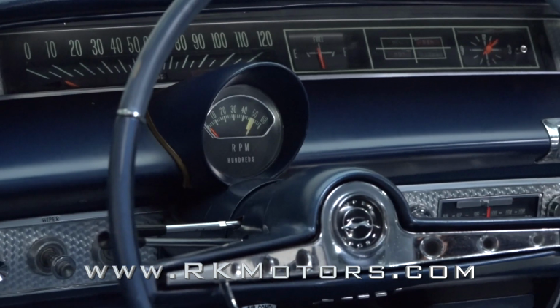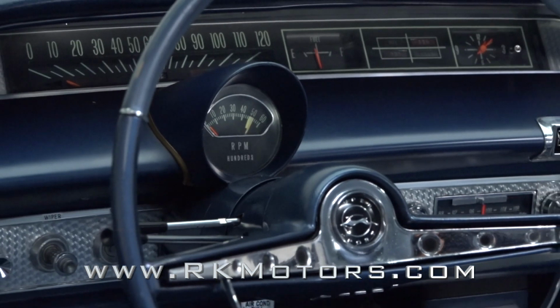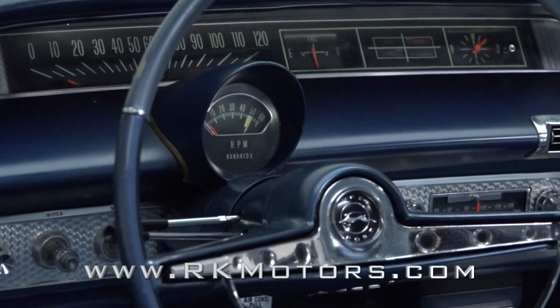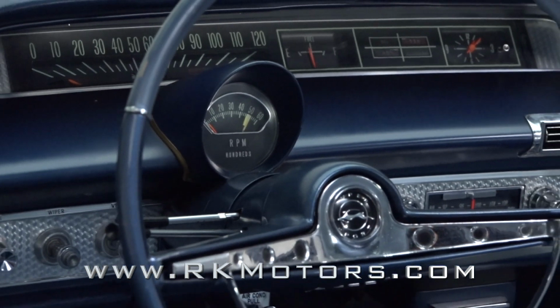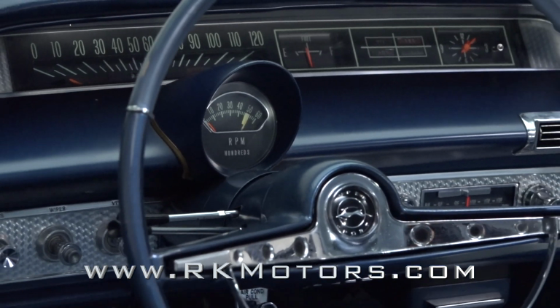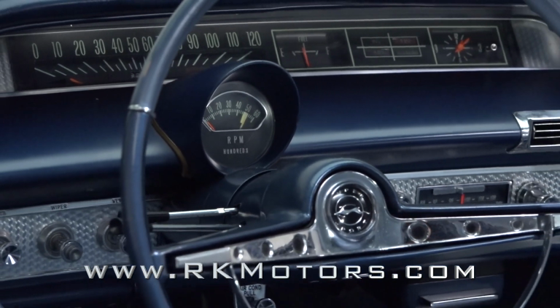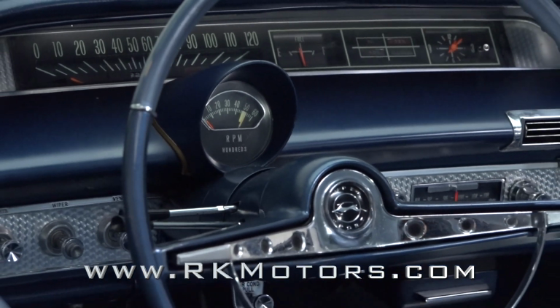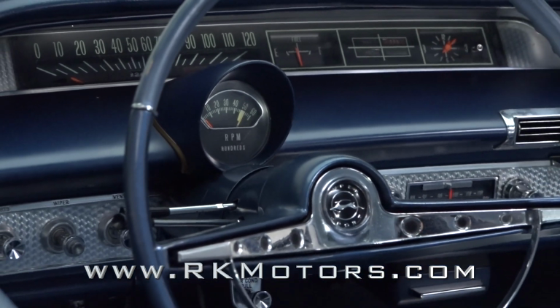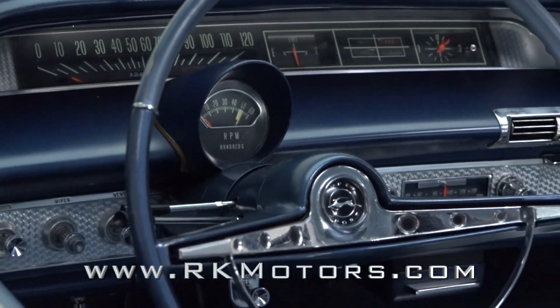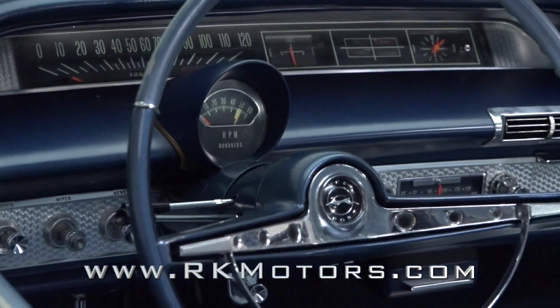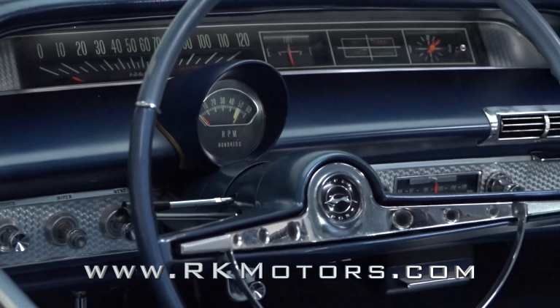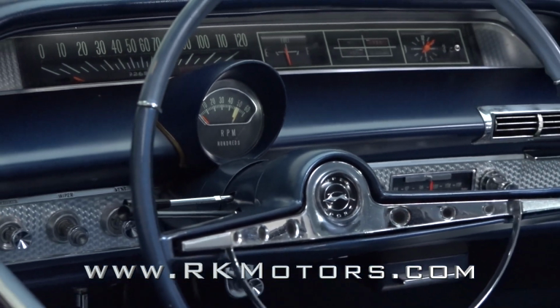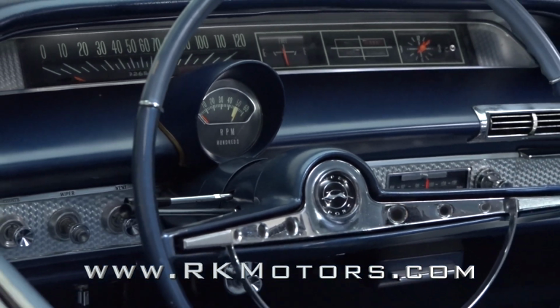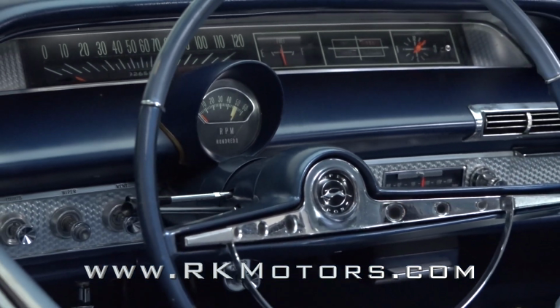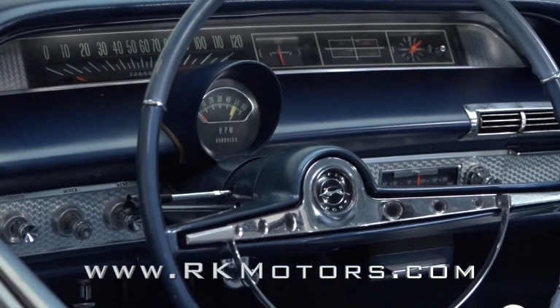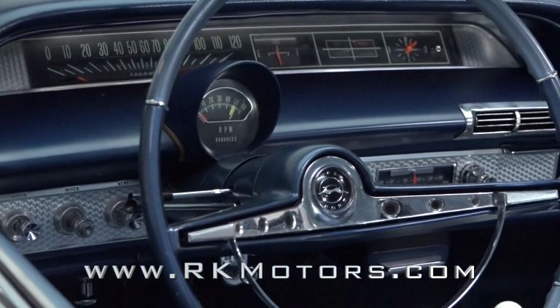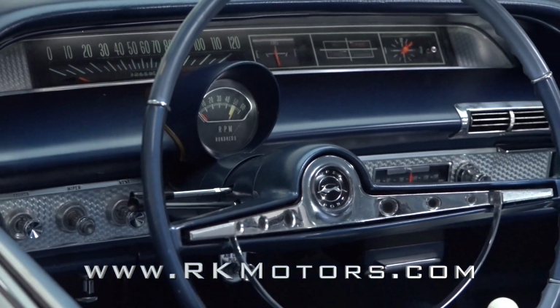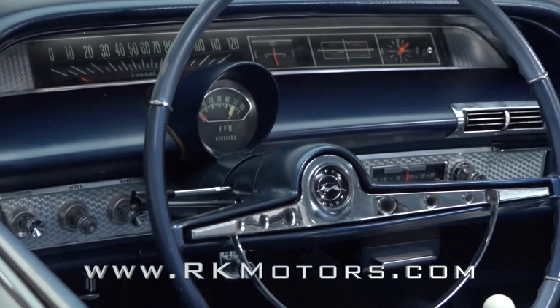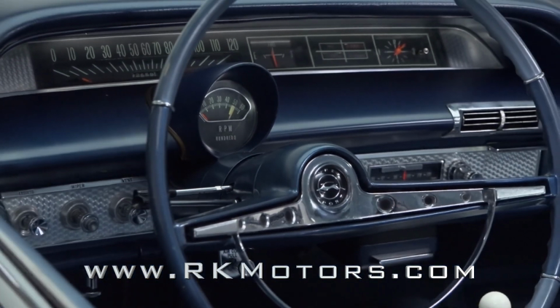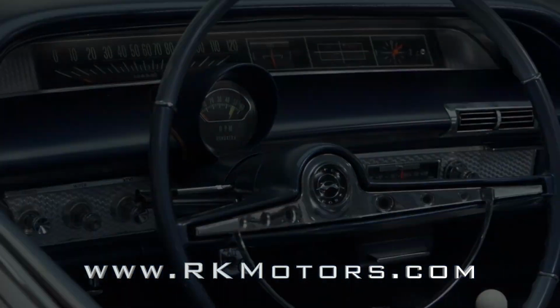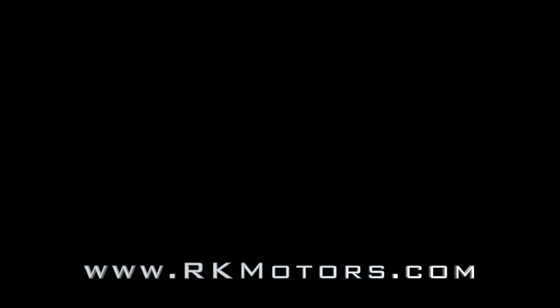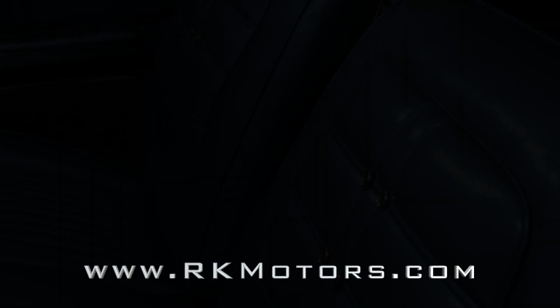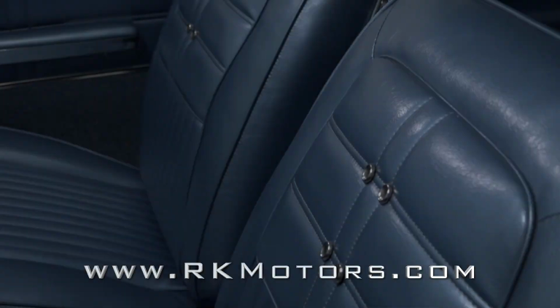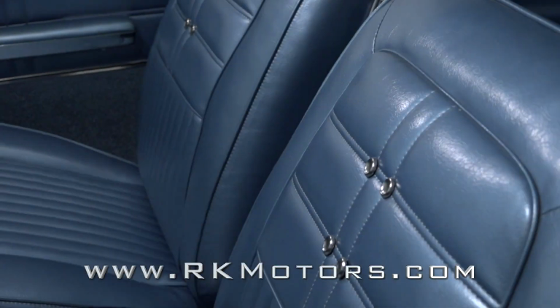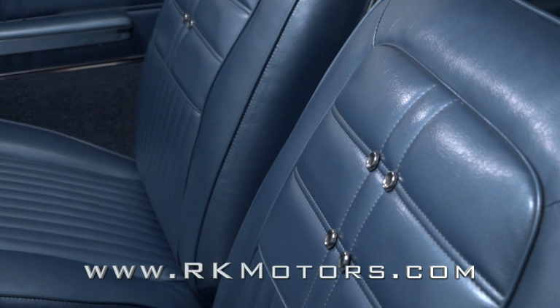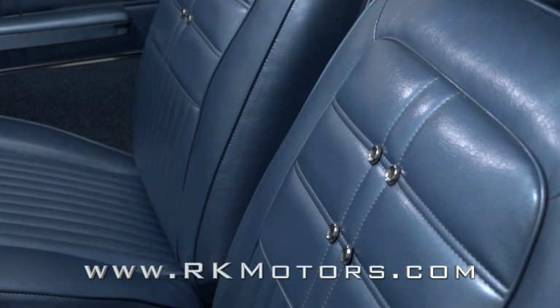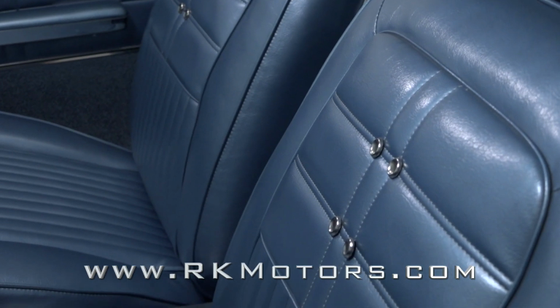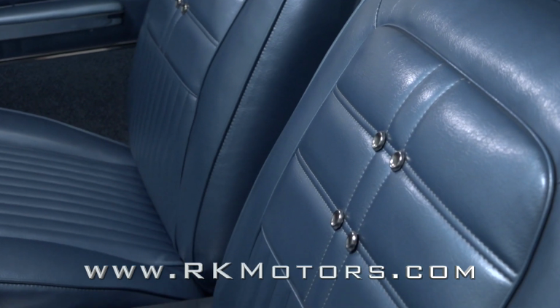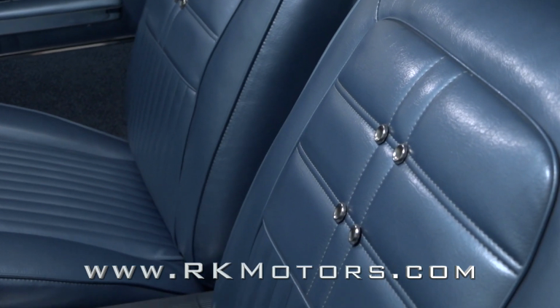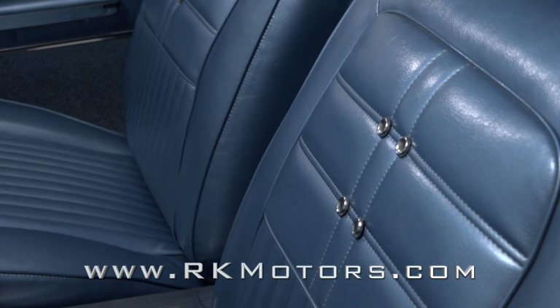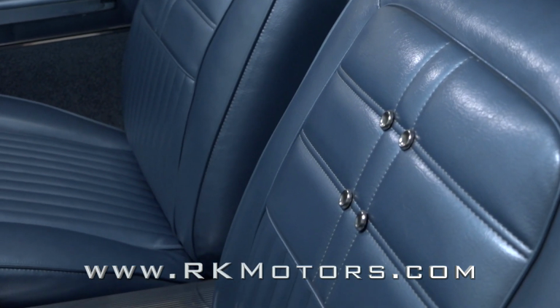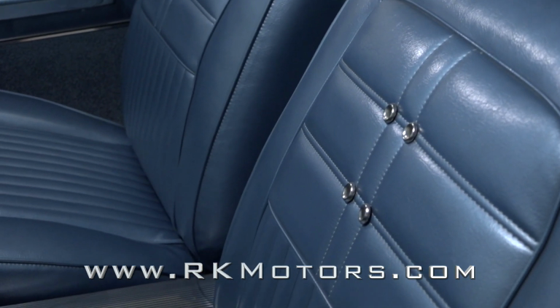And classic lines, a simple interior, and miles of smooth pigment are sure to wow the purist.